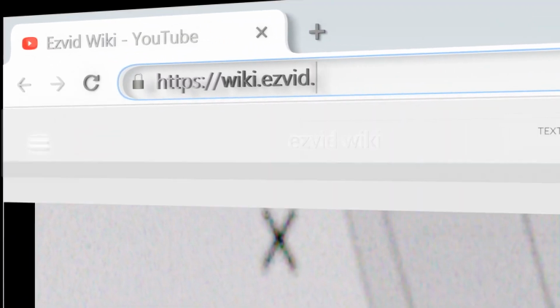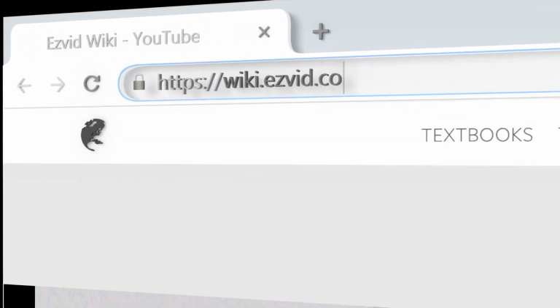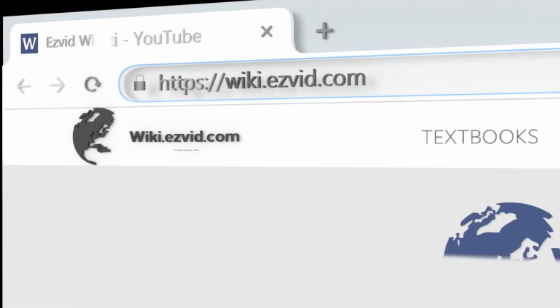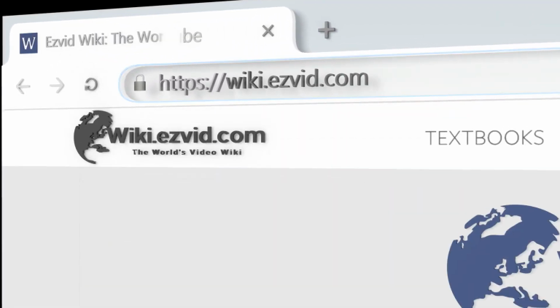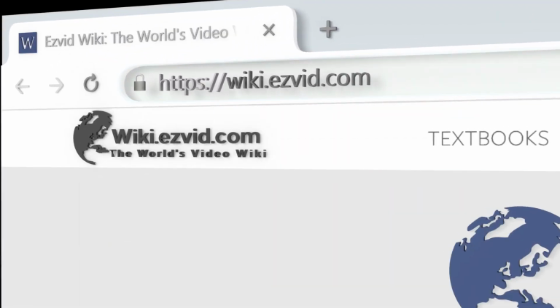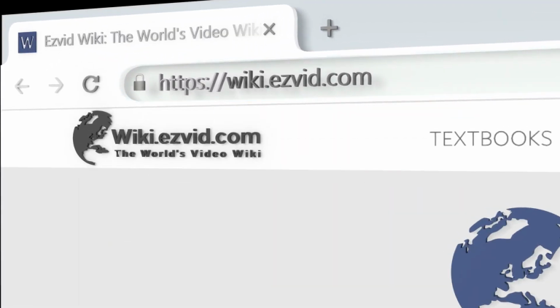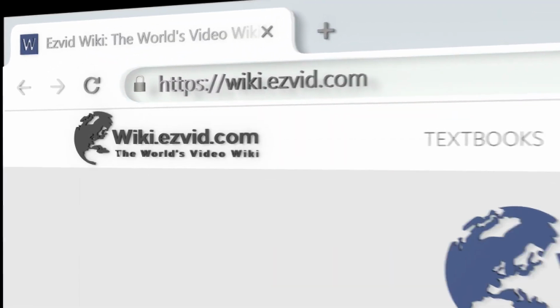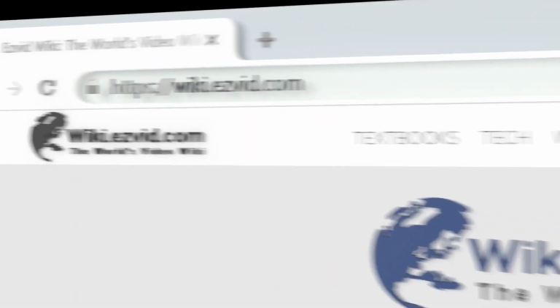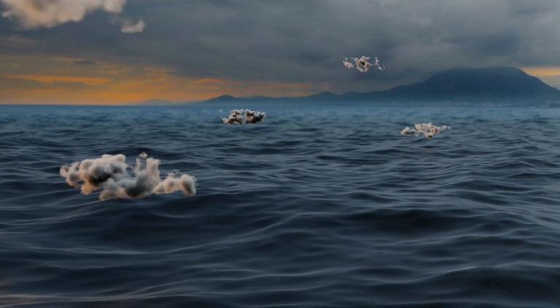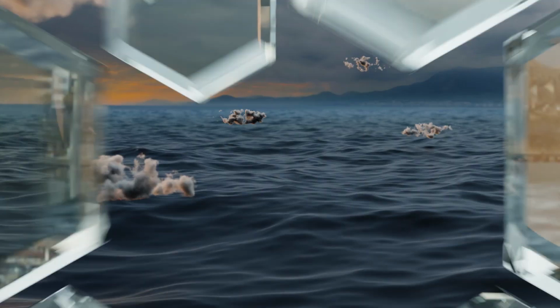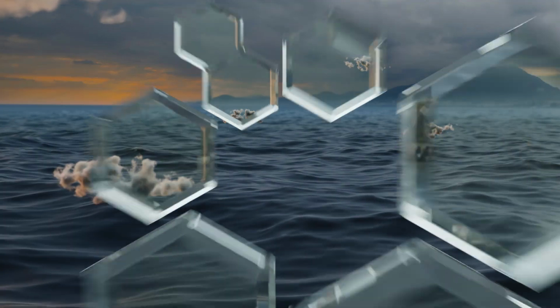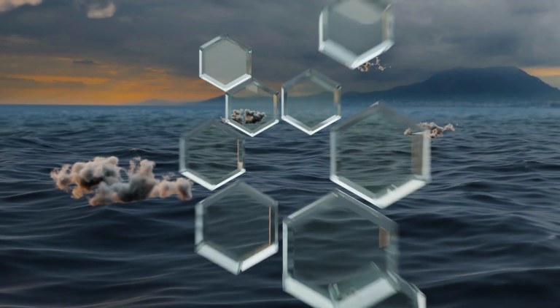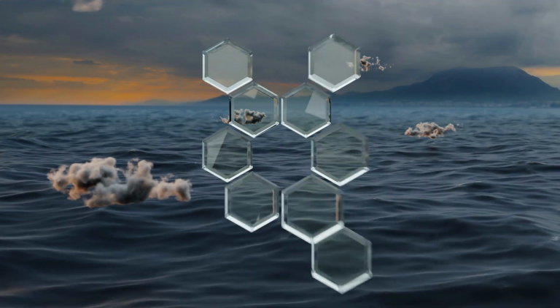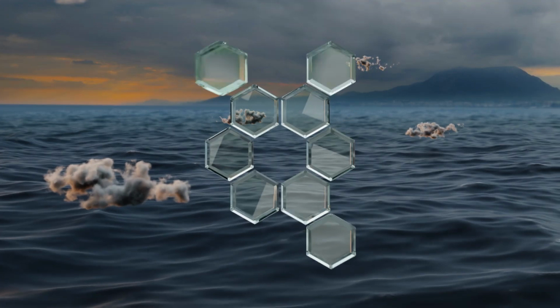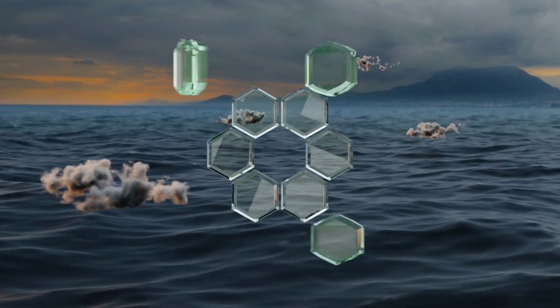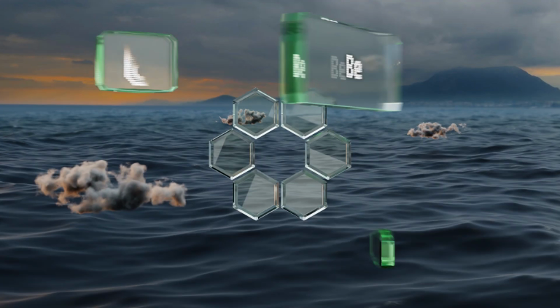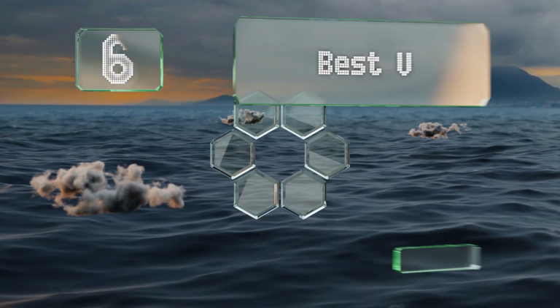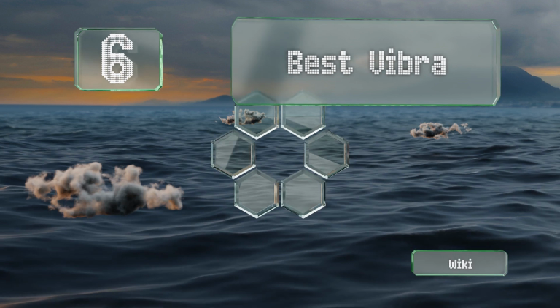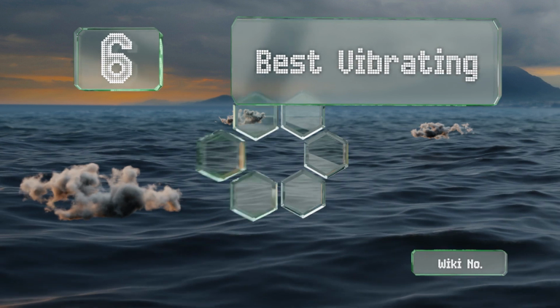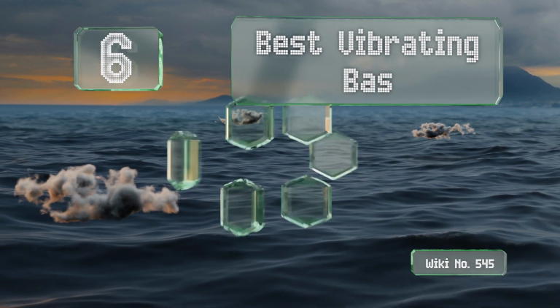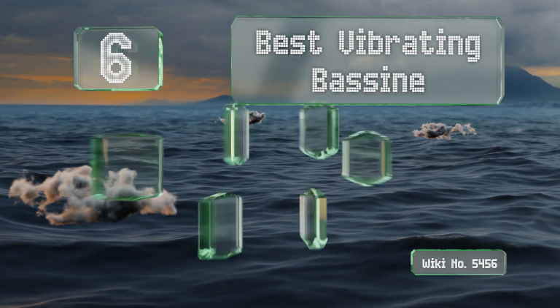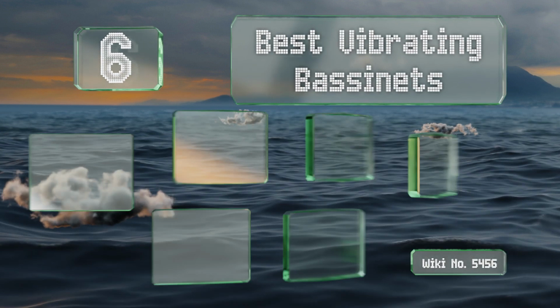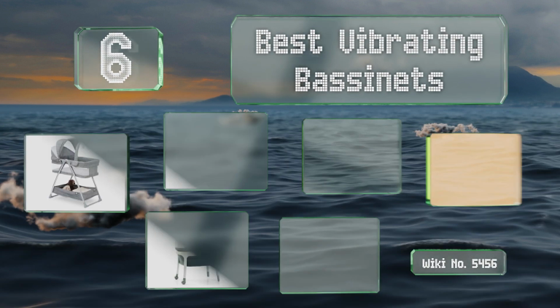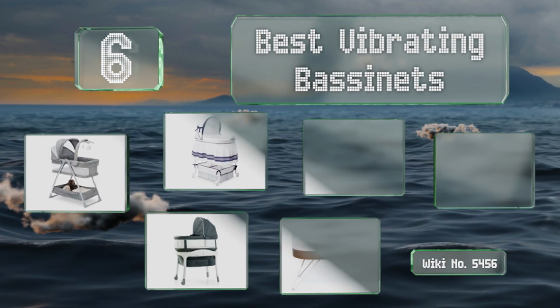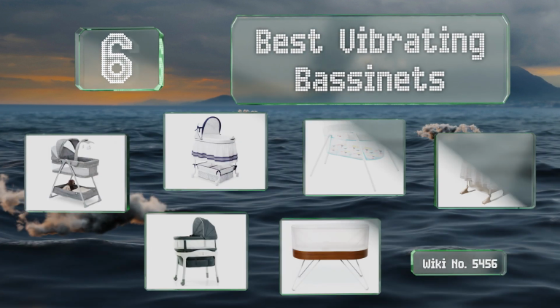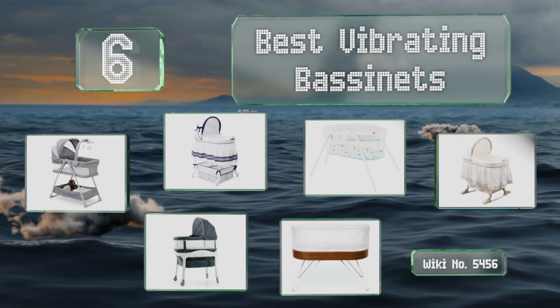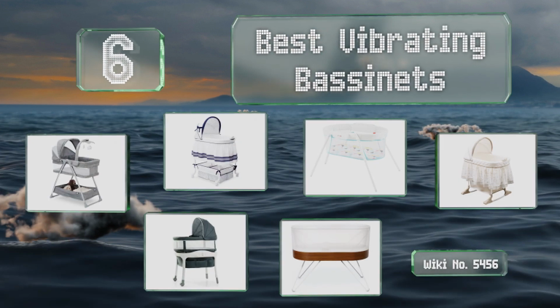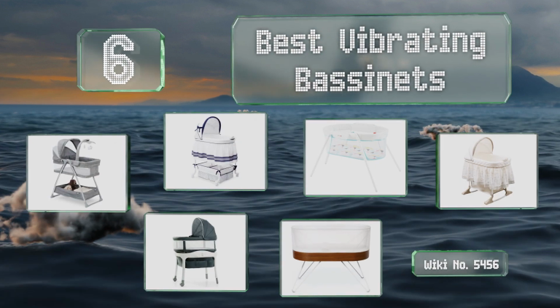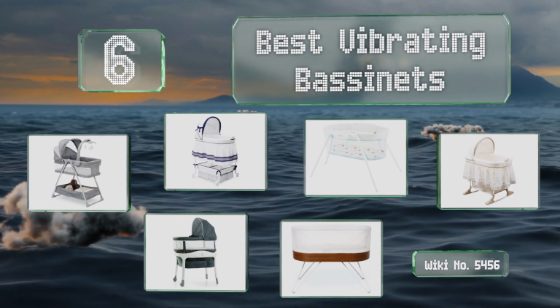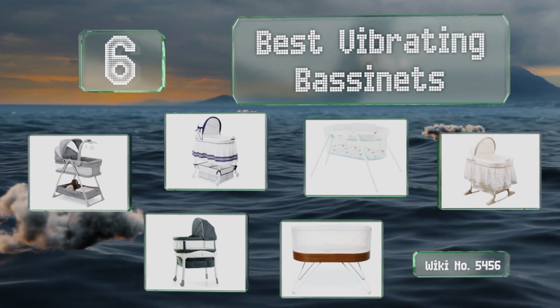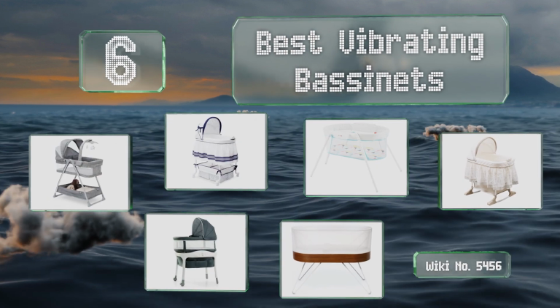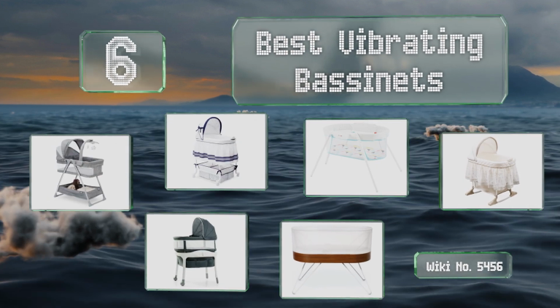EasyVid presents the six best vibrating bassinets. Let's get started with the list.